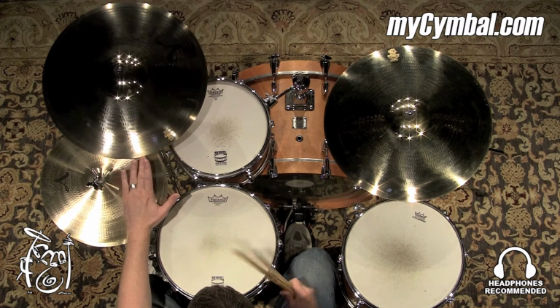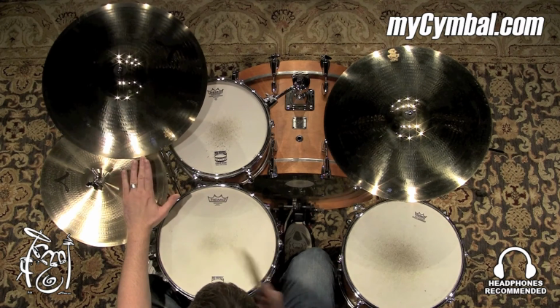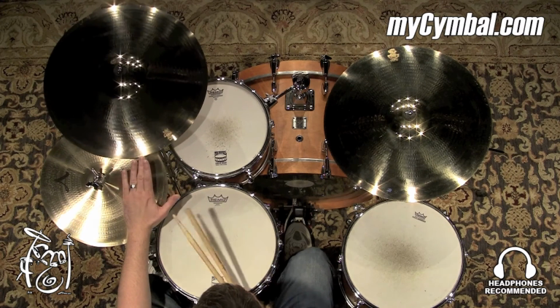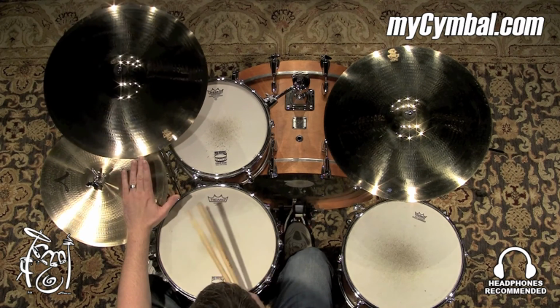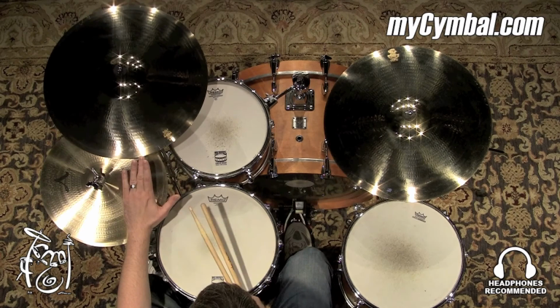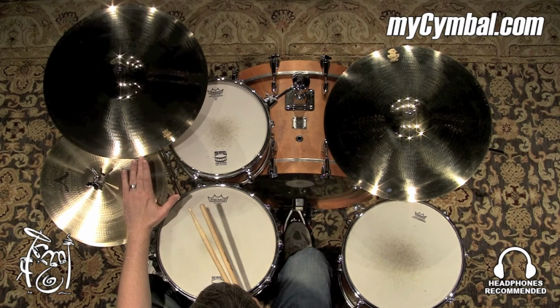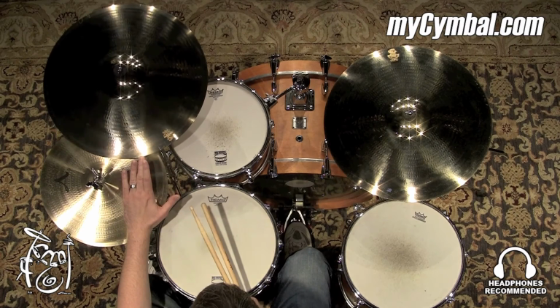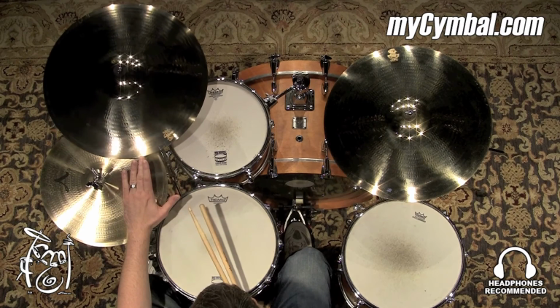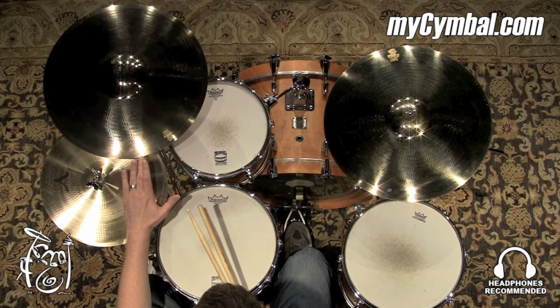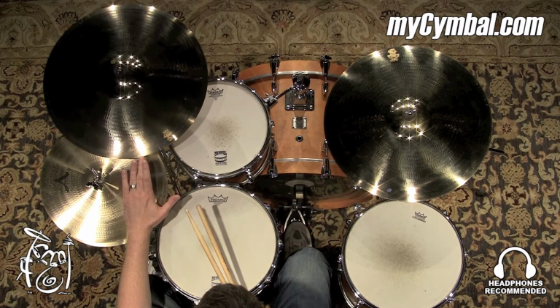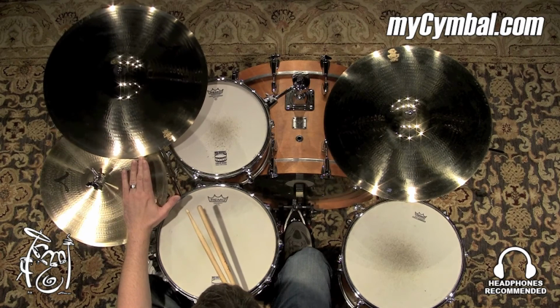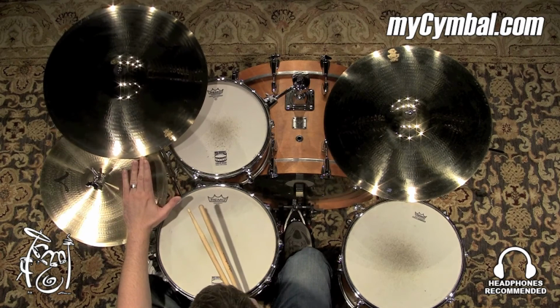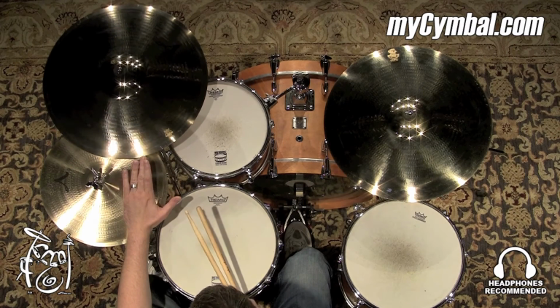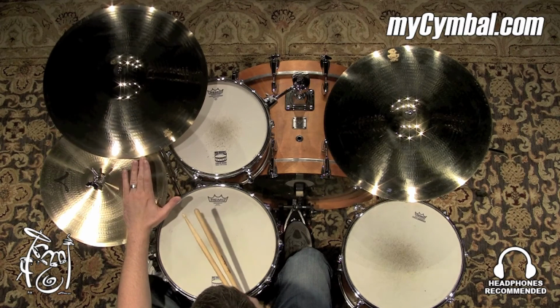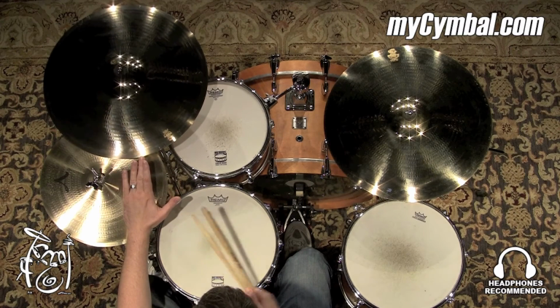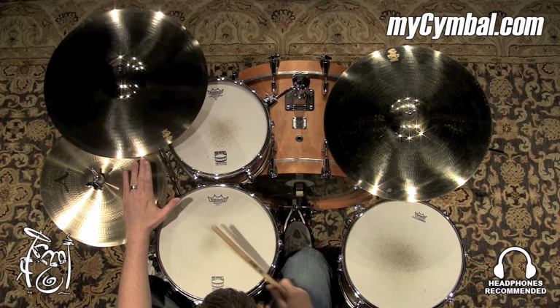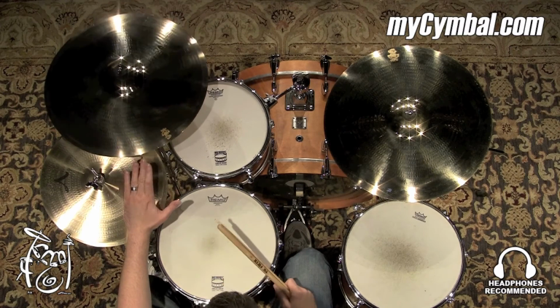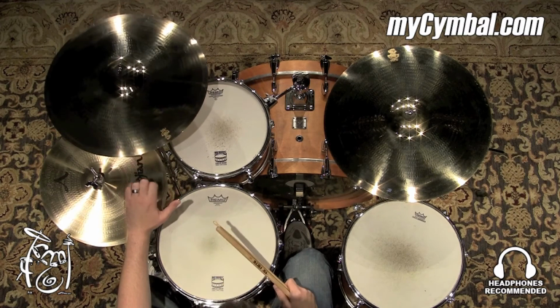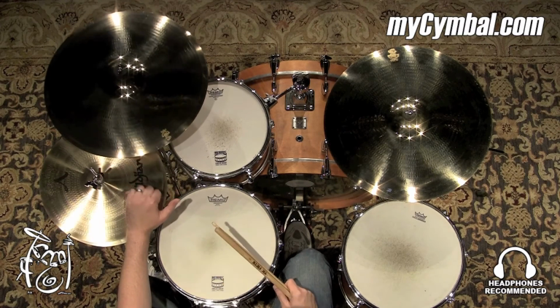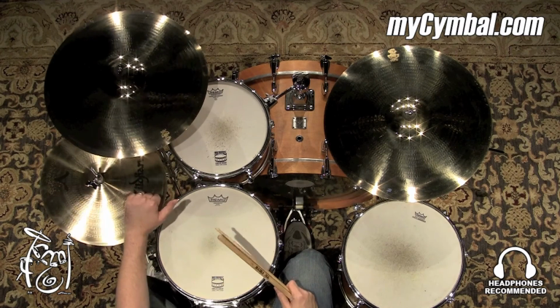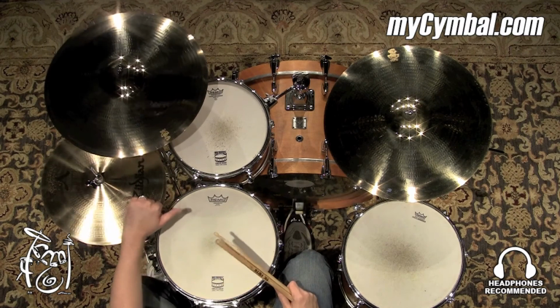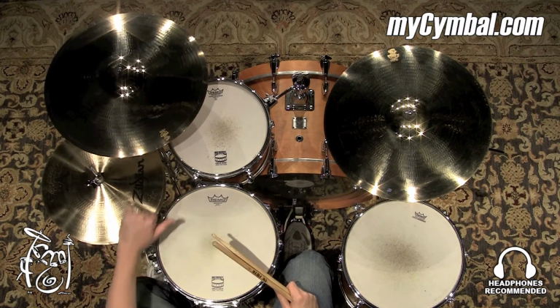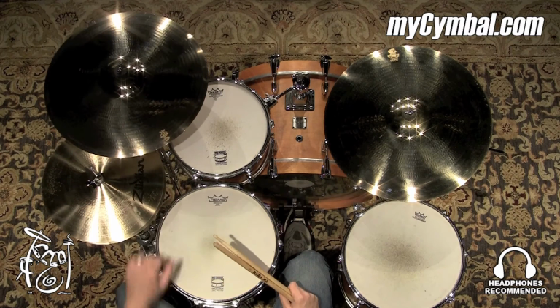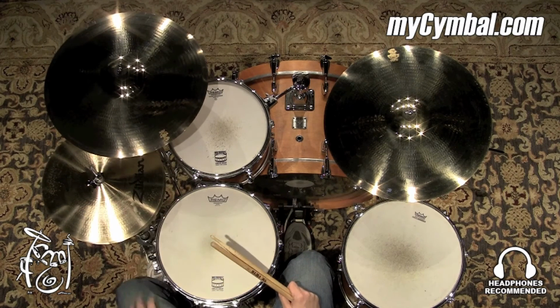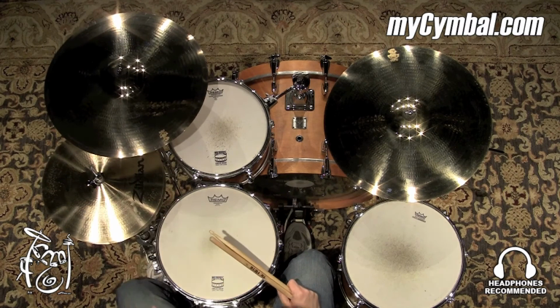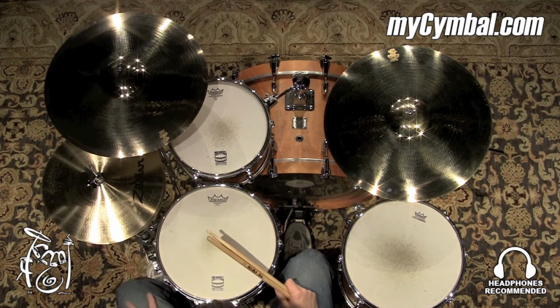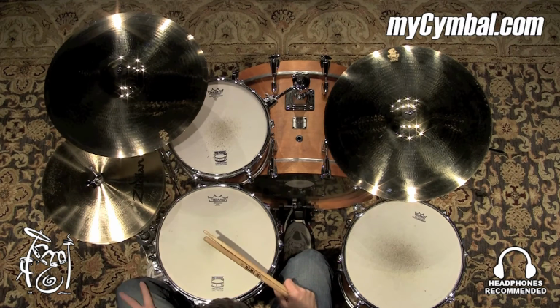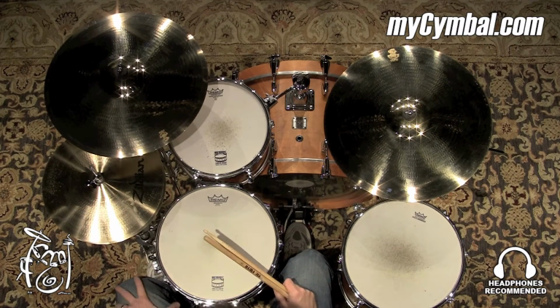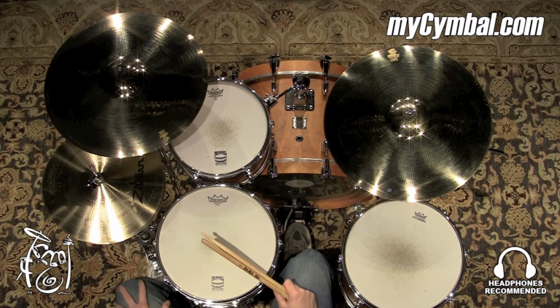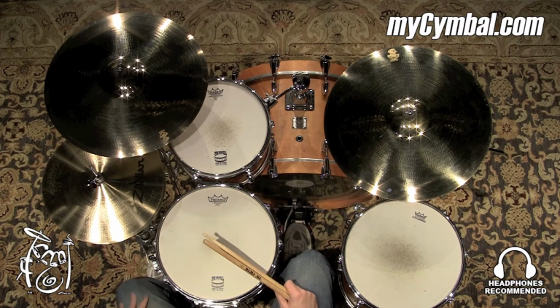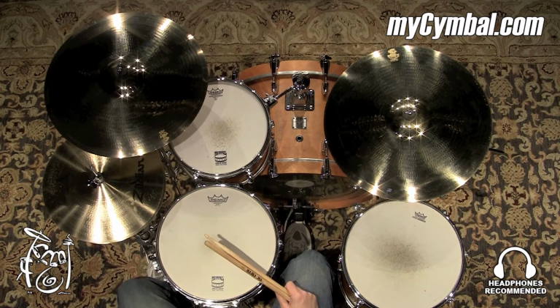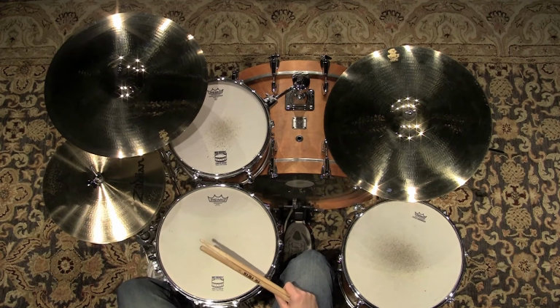You can get this exact Zildjian 19-inch A-Custom Medium Crash only at MyCymbal.com.